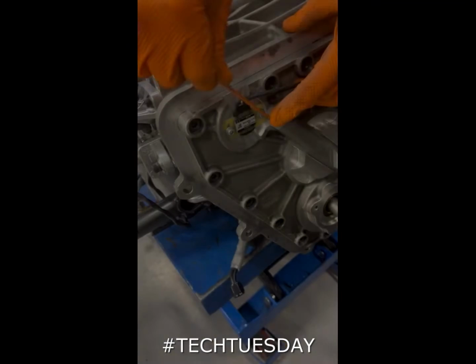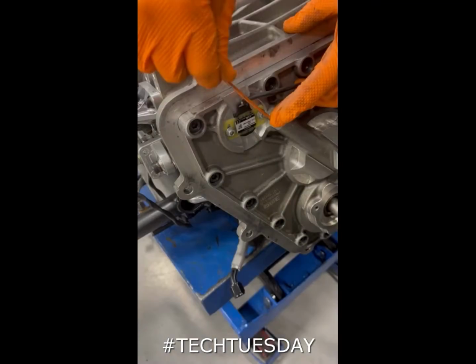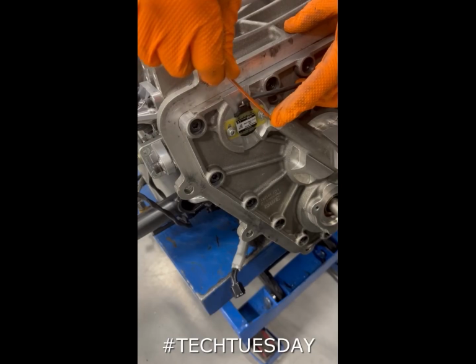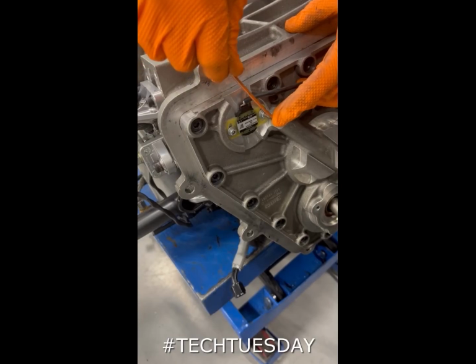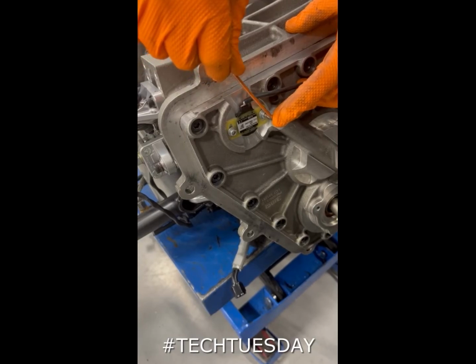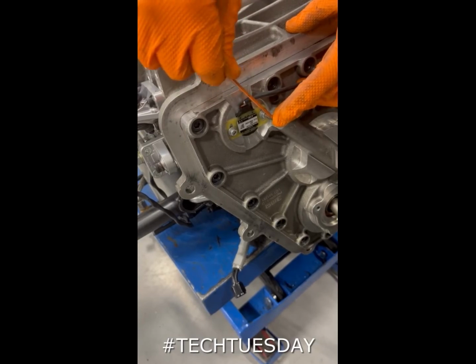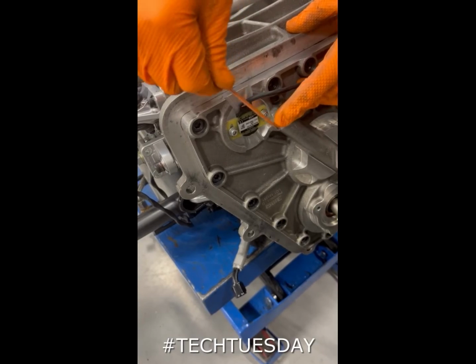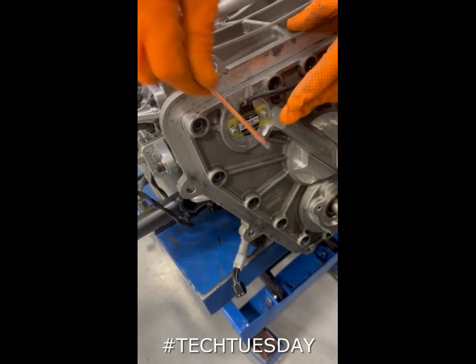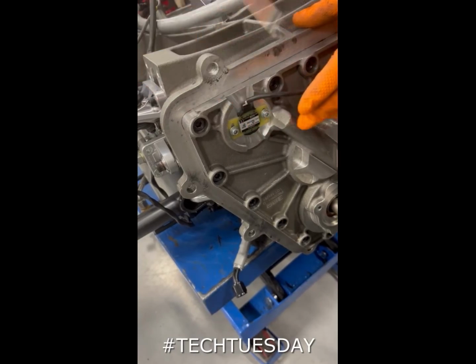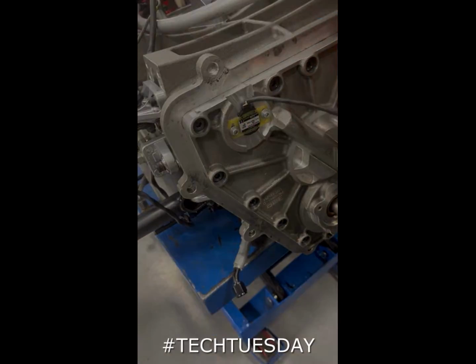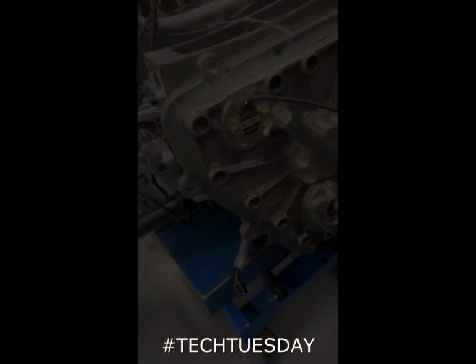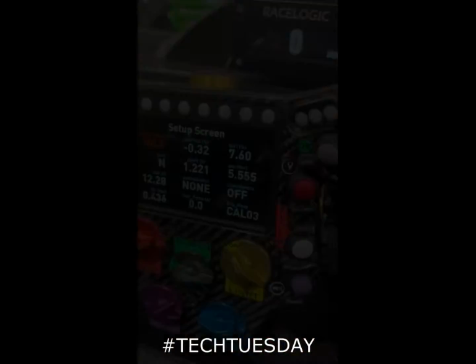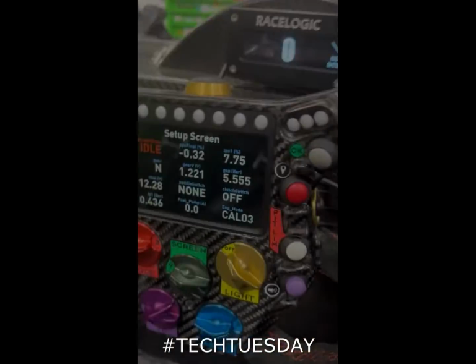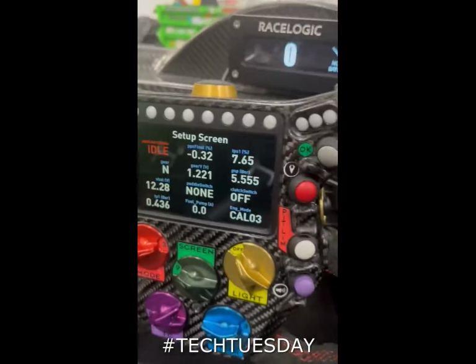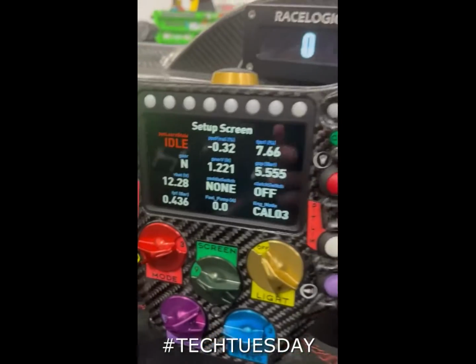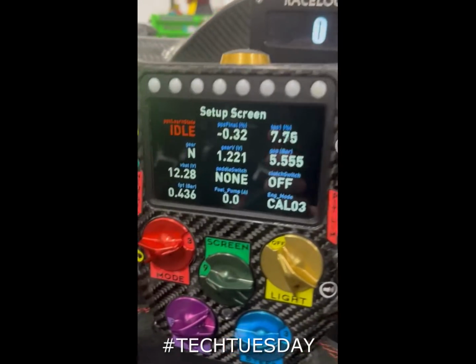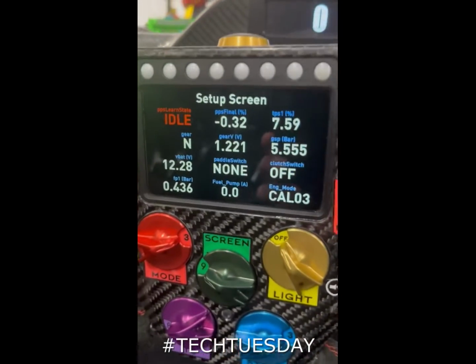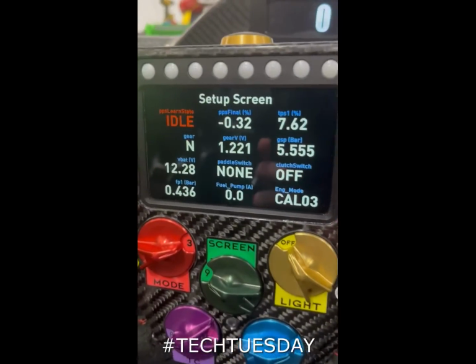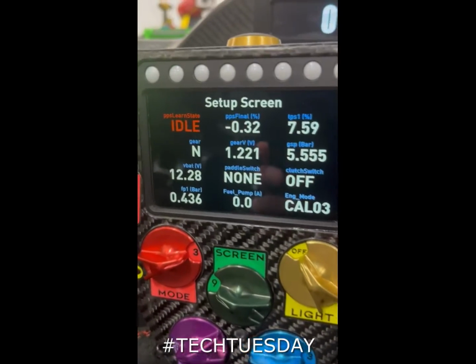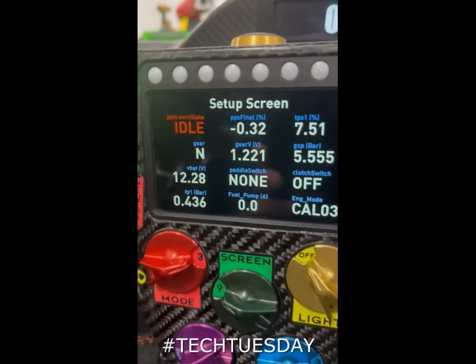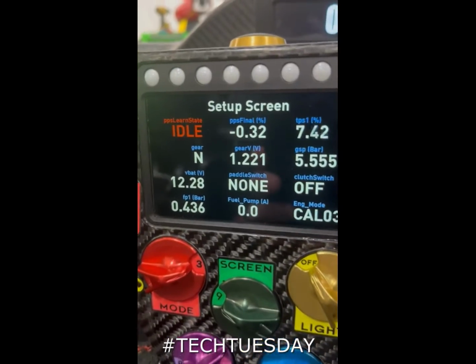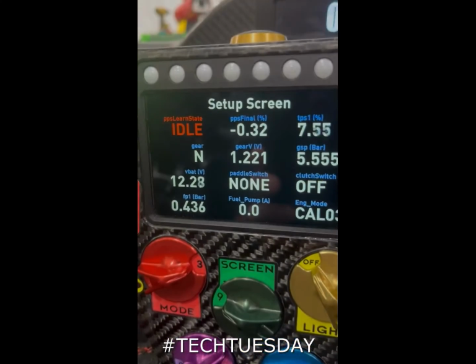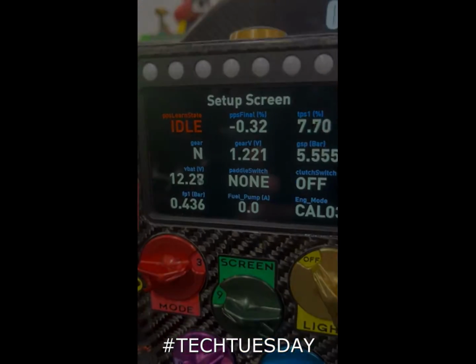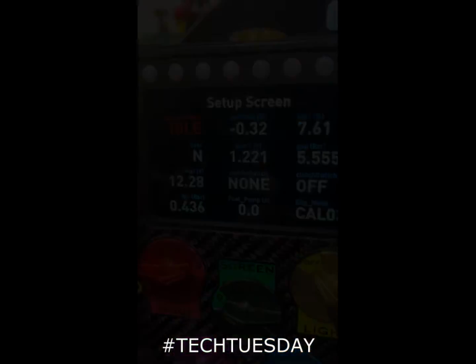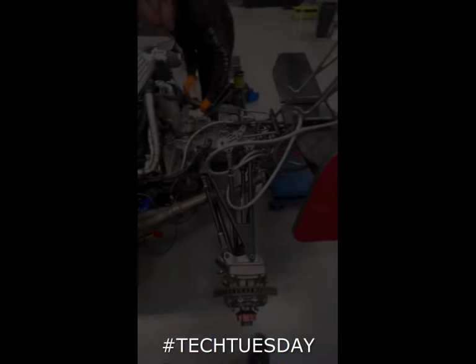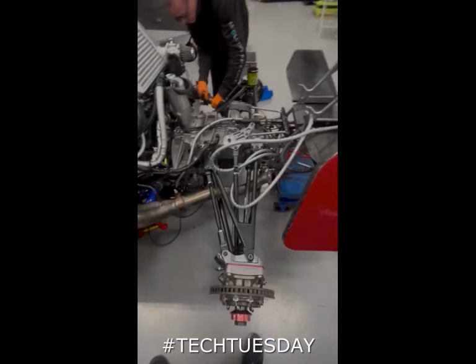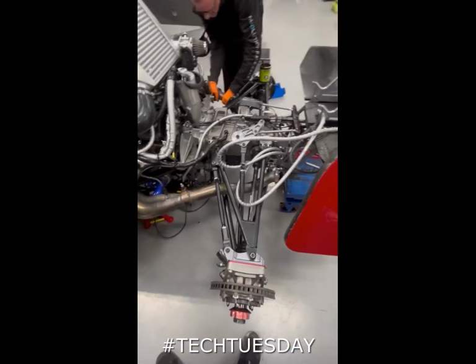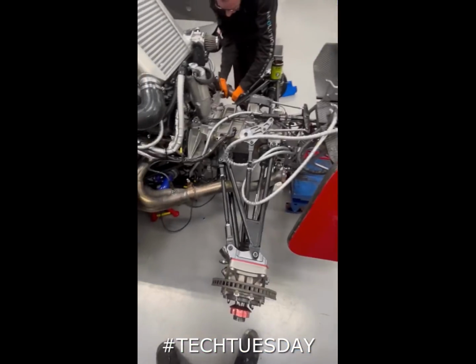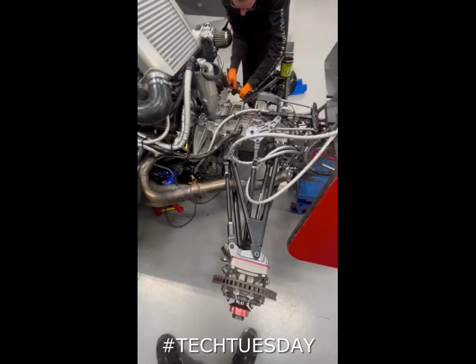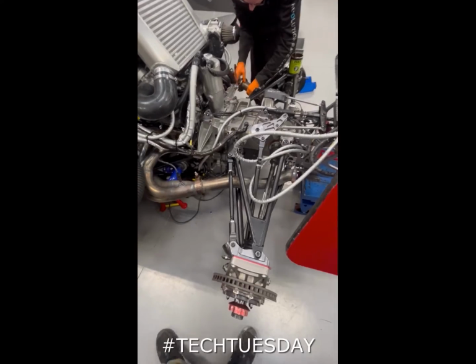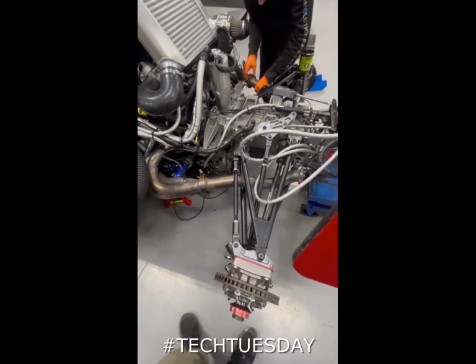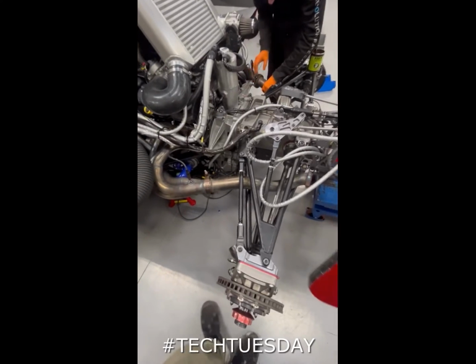Tighten up the sensor and double check the voltage is still correct, and then we're all set to fit the gearbox.